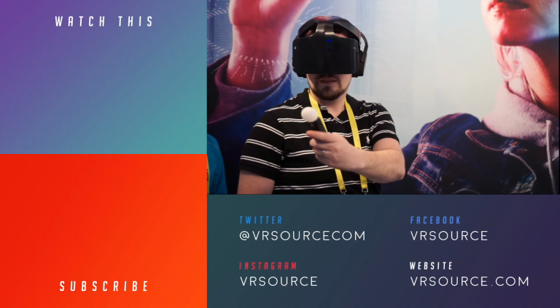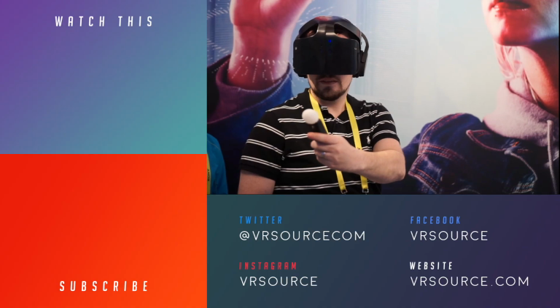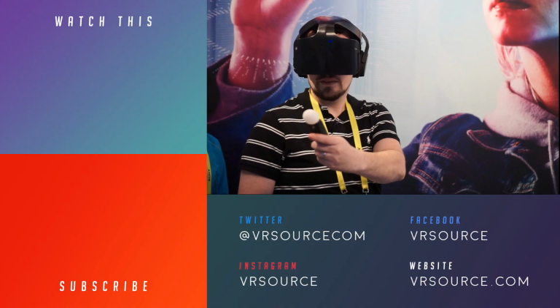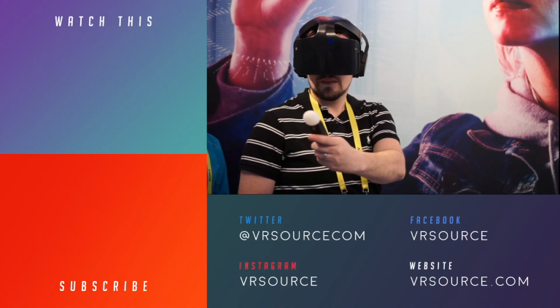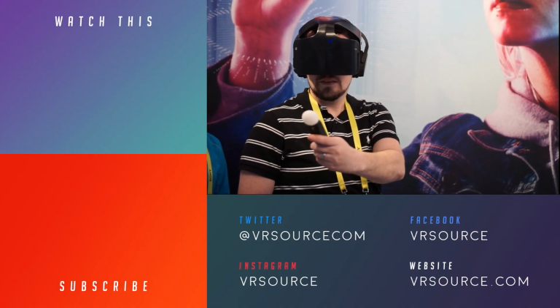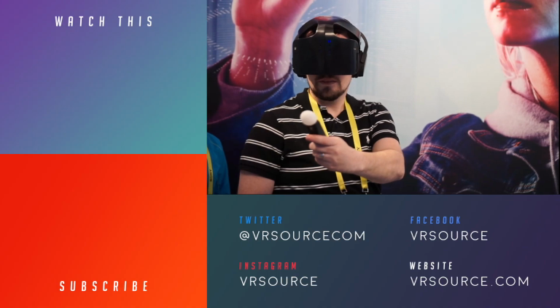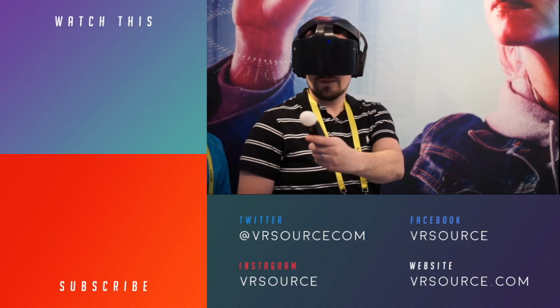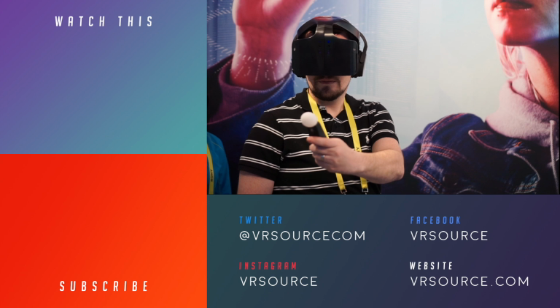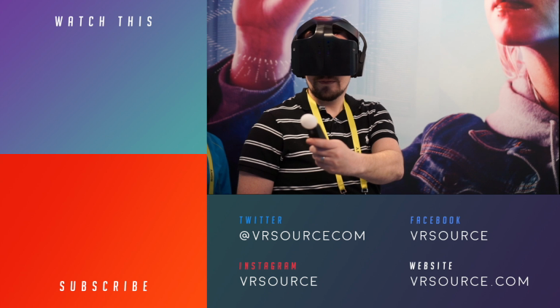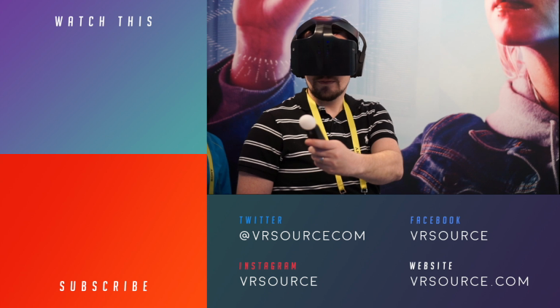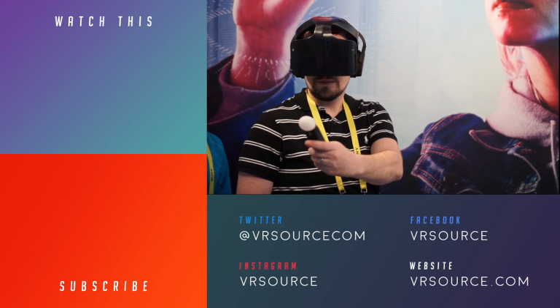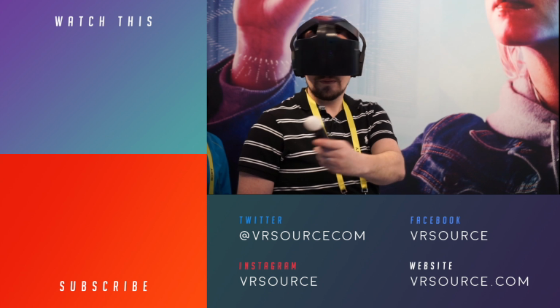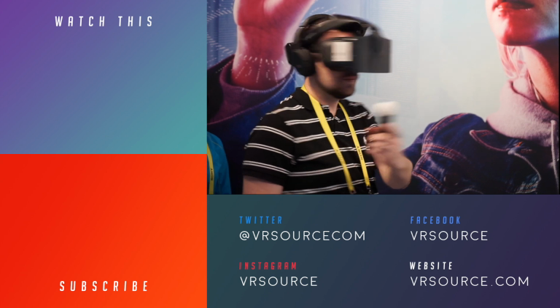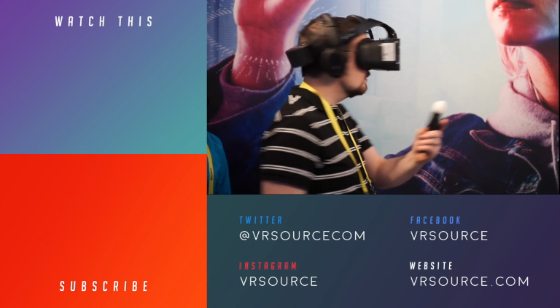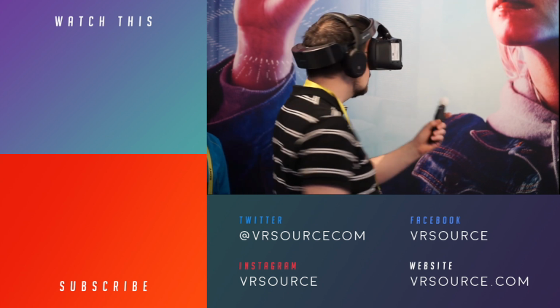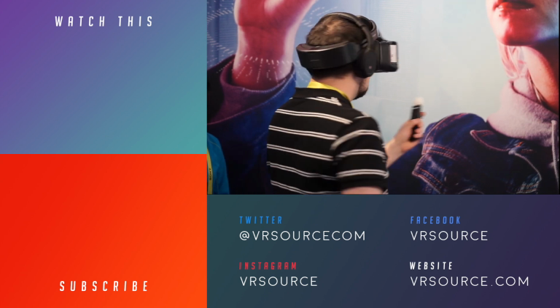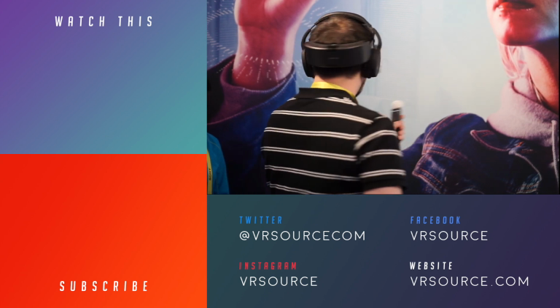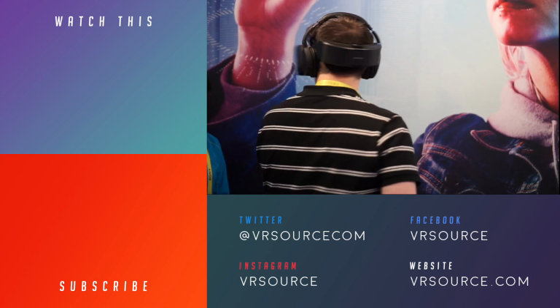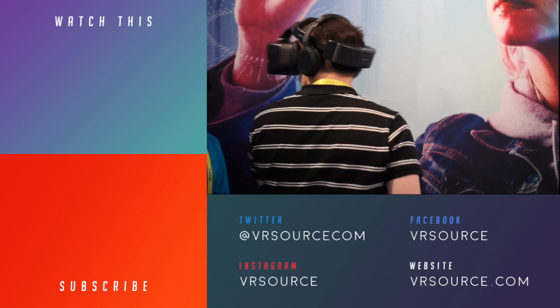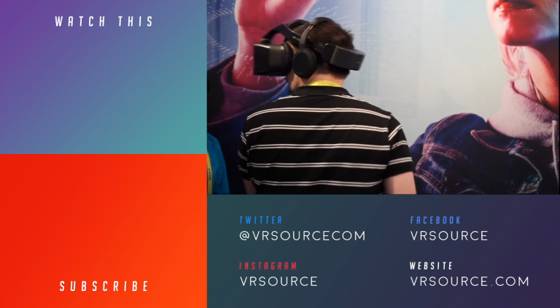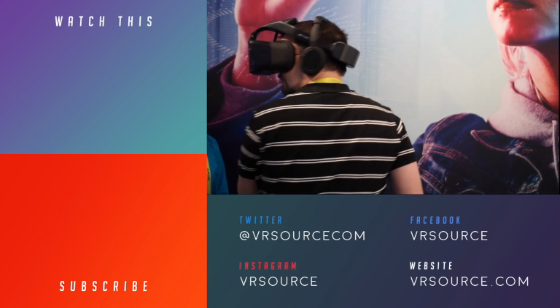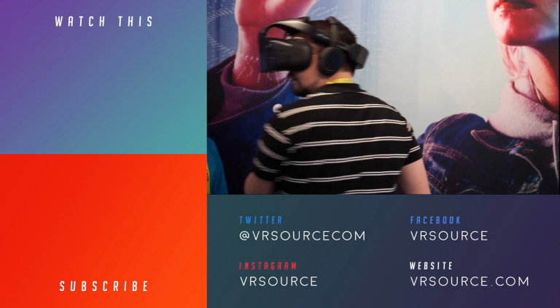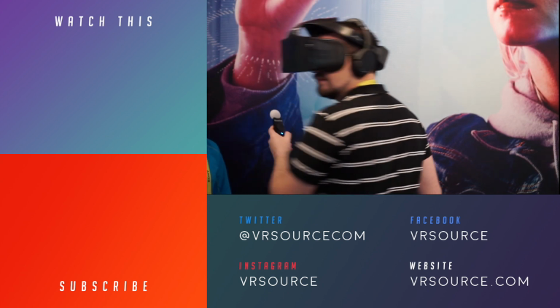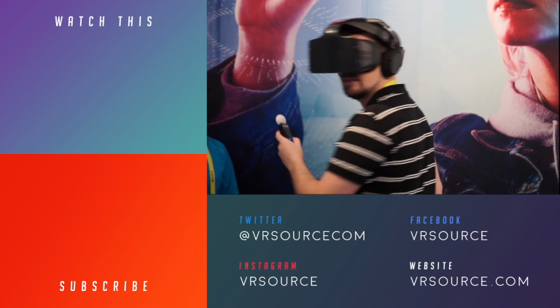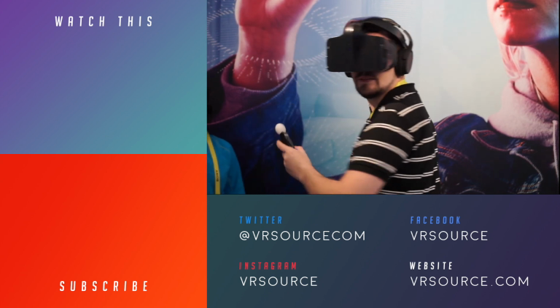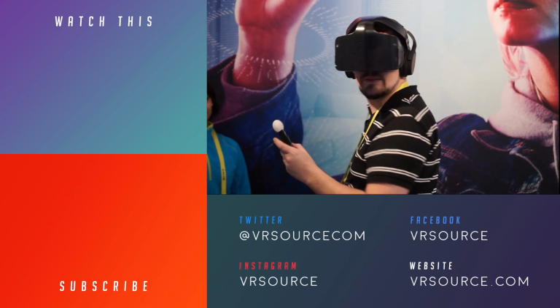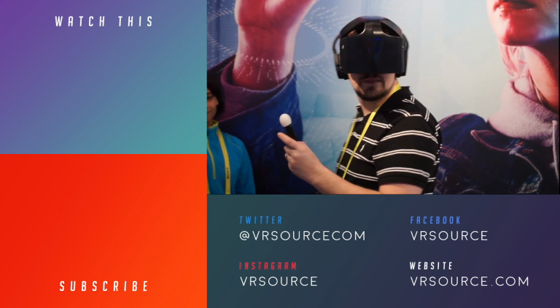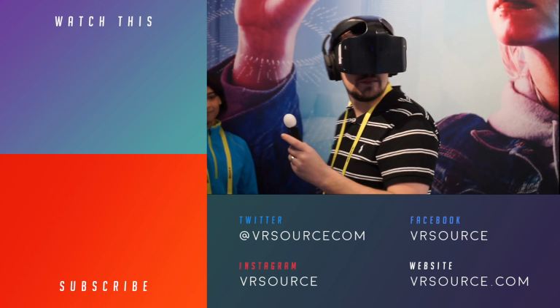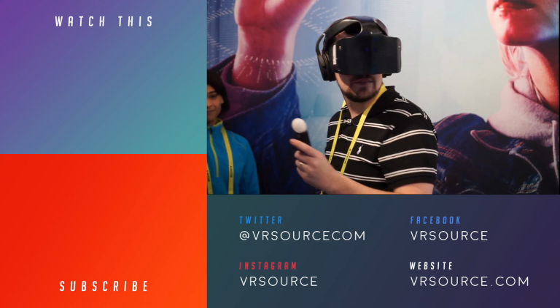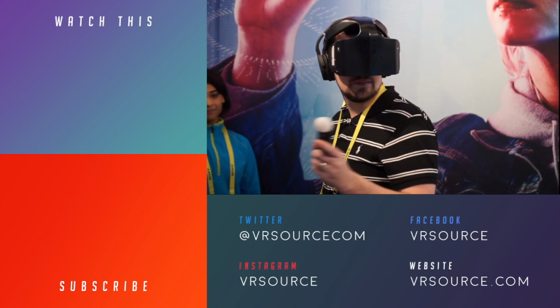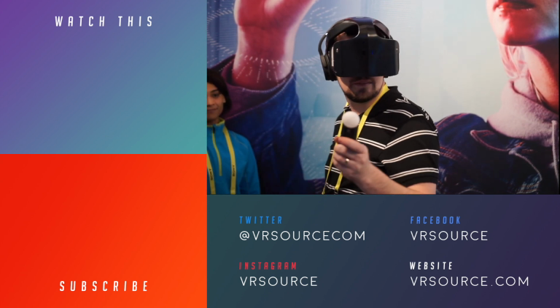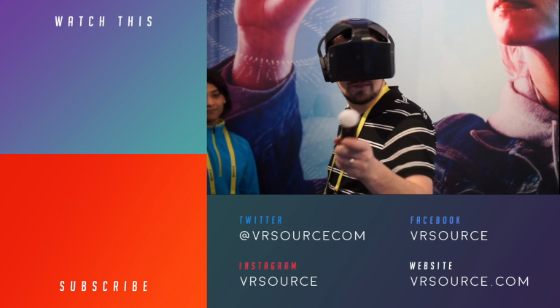So that was our first look at Intel's Project Alloy. Be sure to stay tuned to VRSource, your source for all kinds of reality. I'll see you next time.